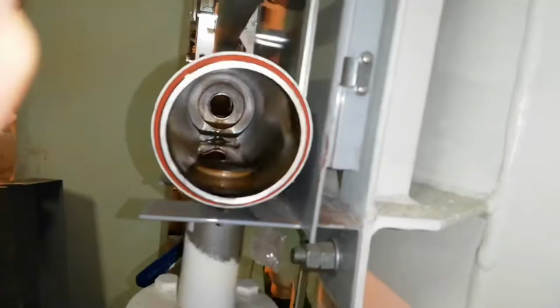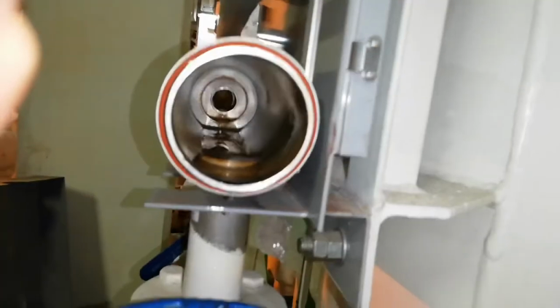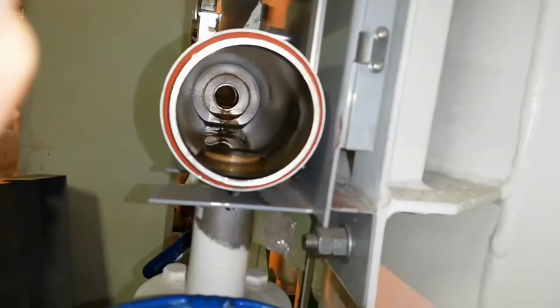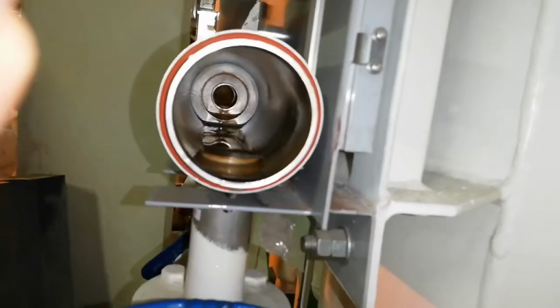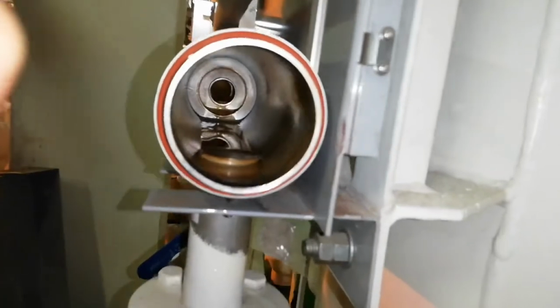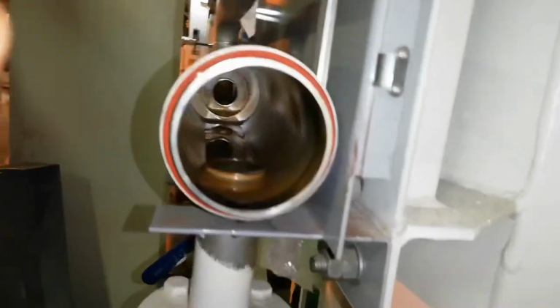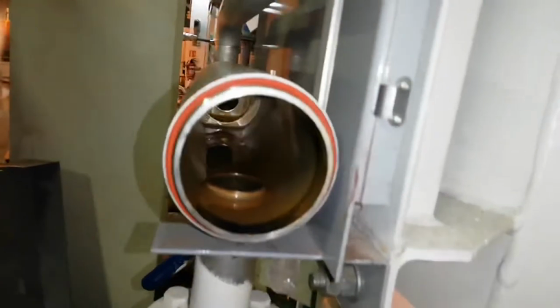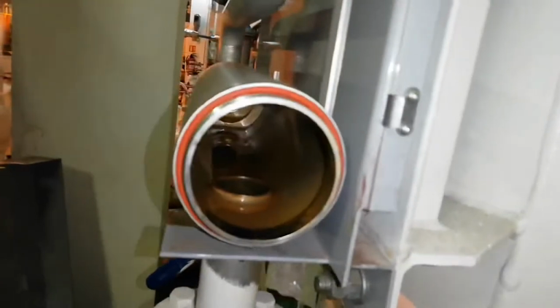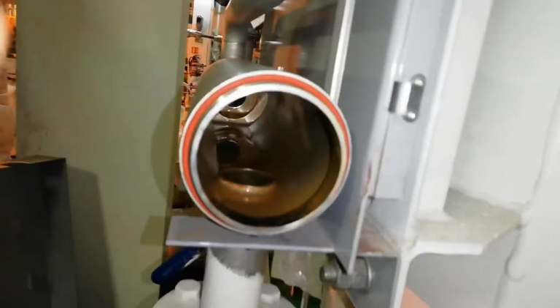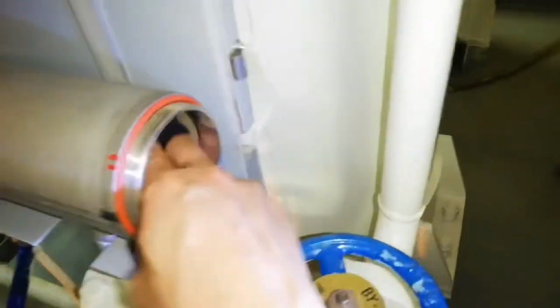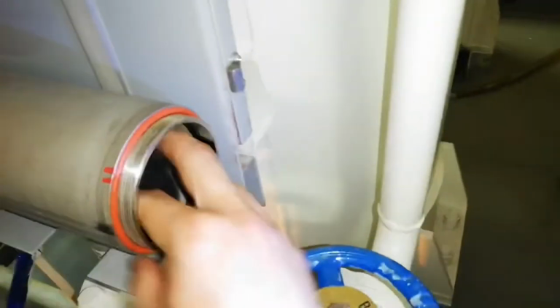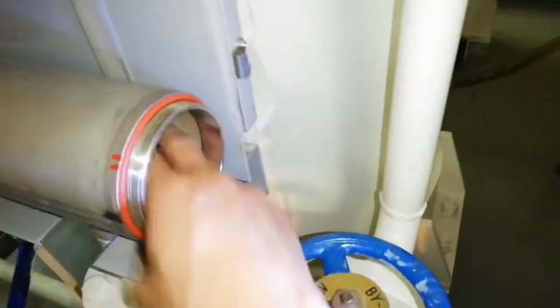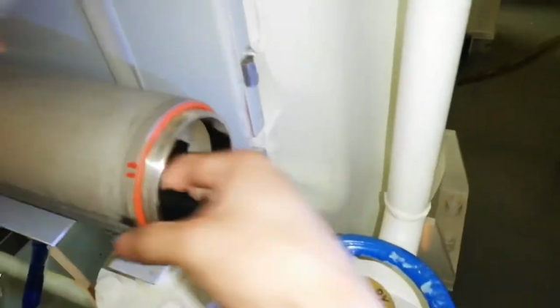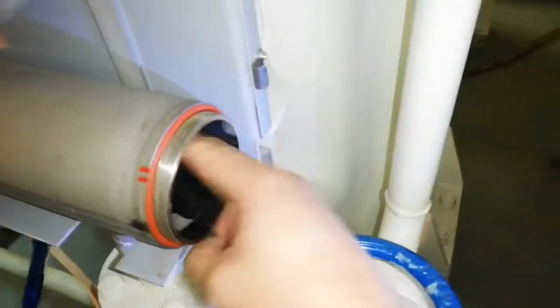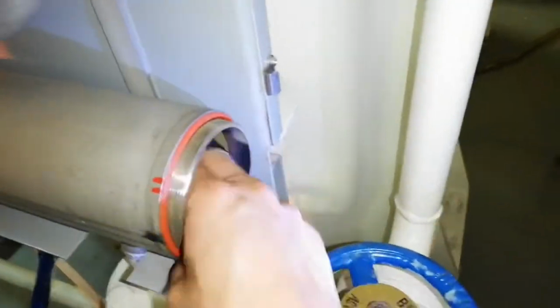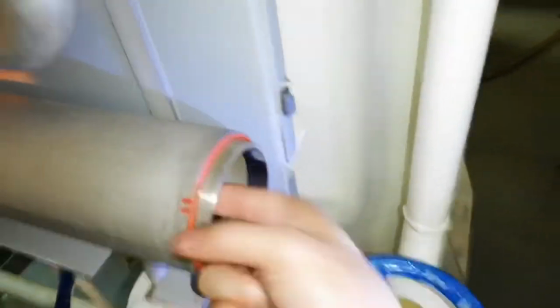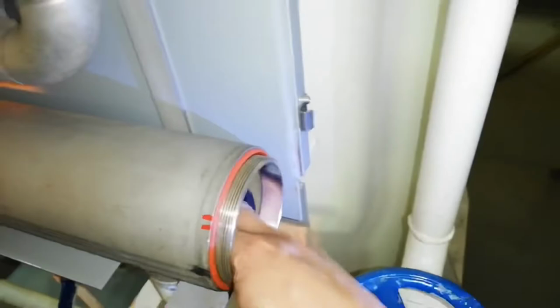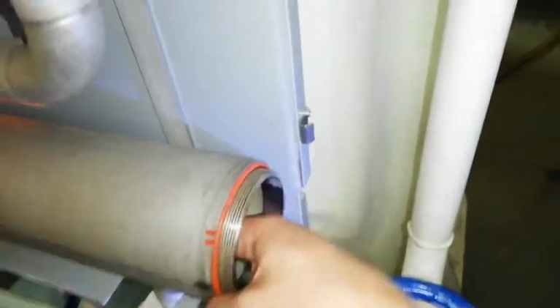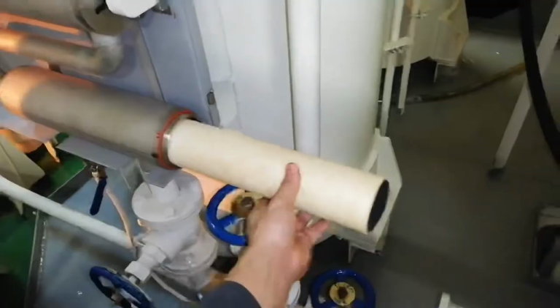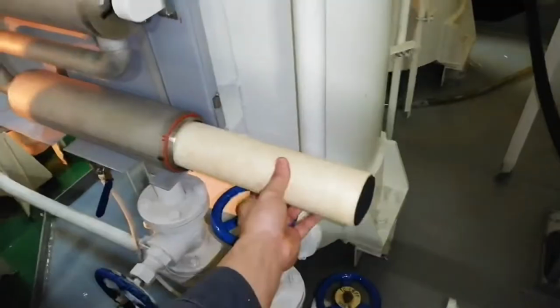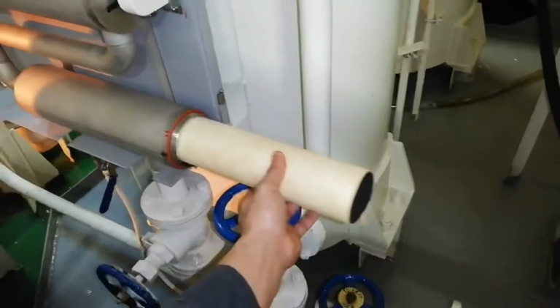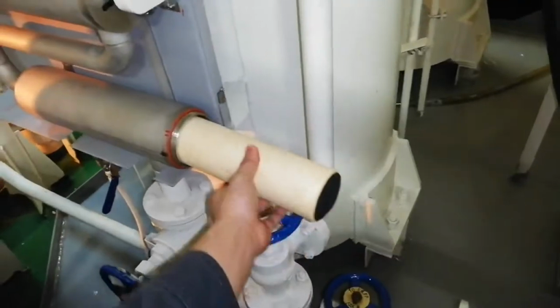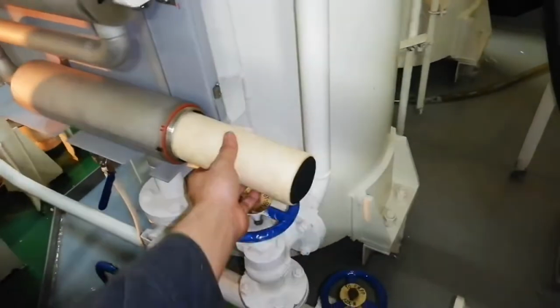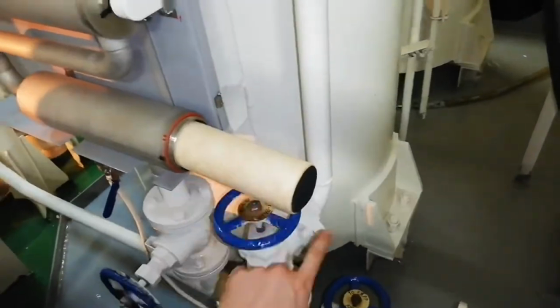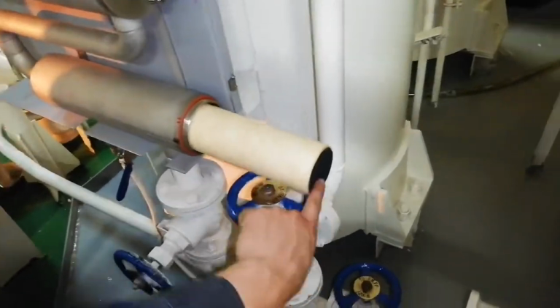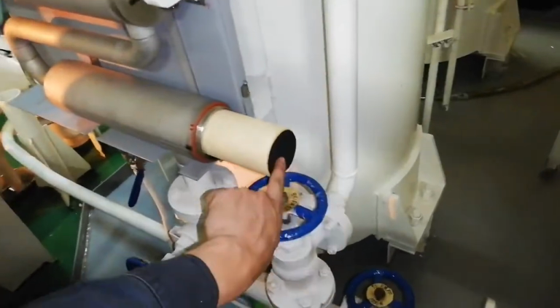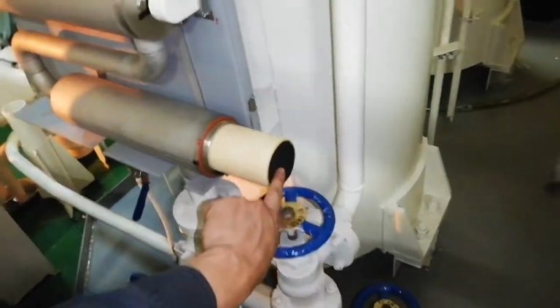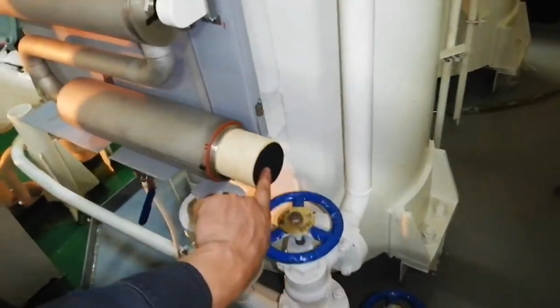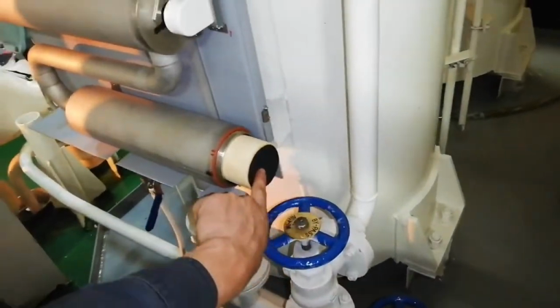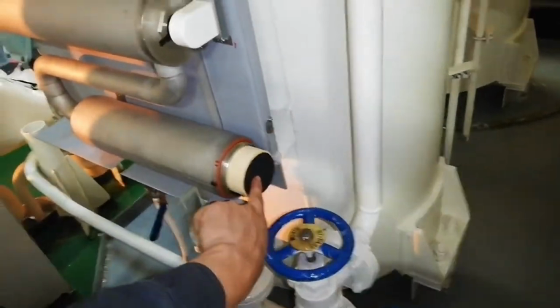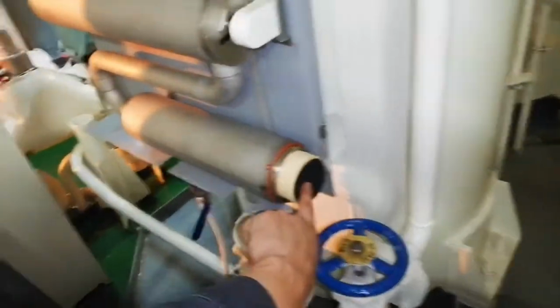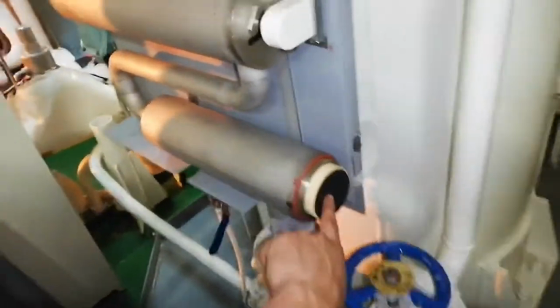Clean this area and then insert the new cartridge filter.